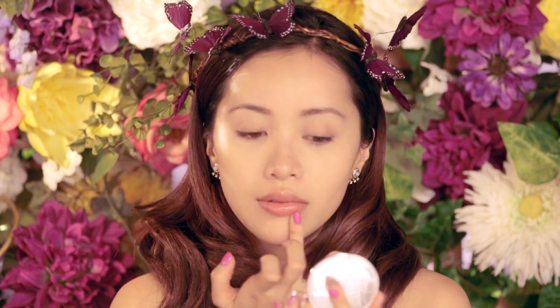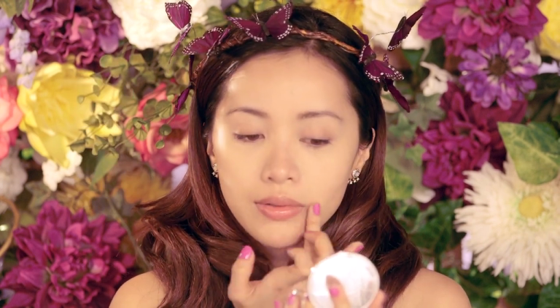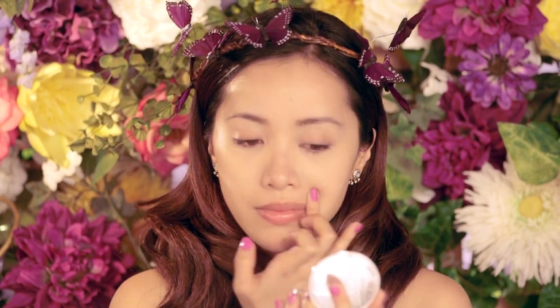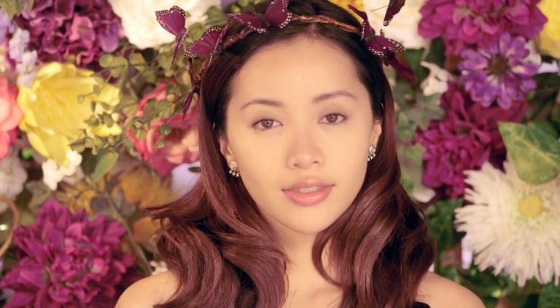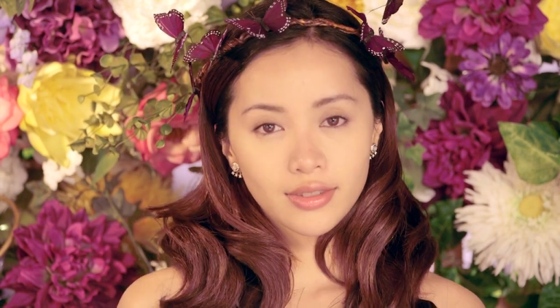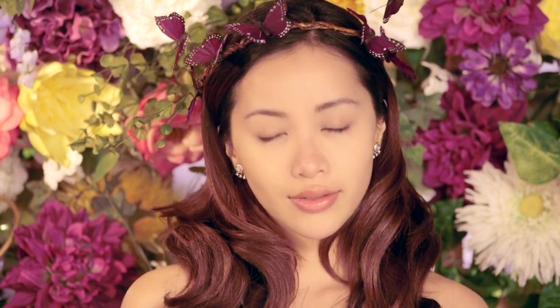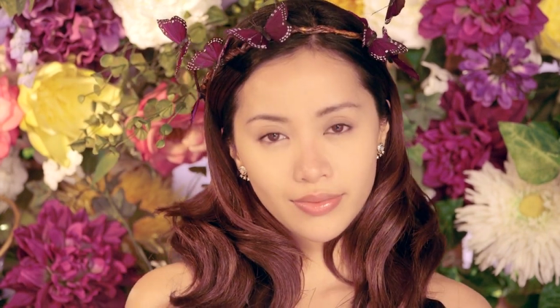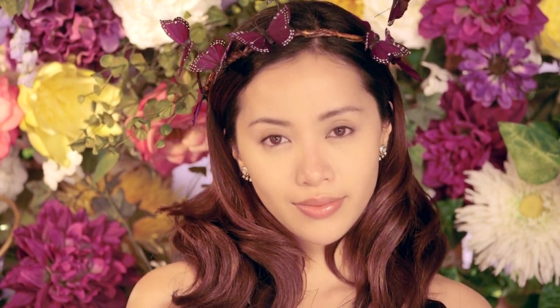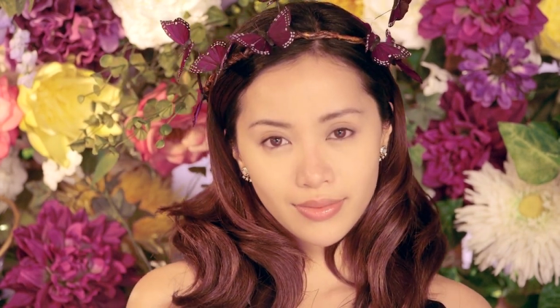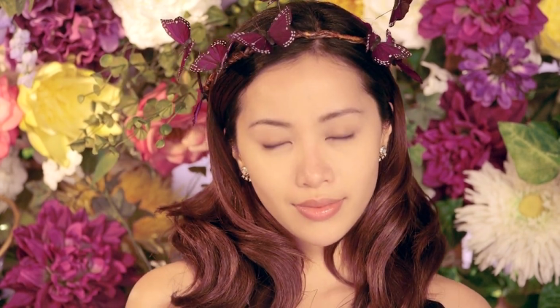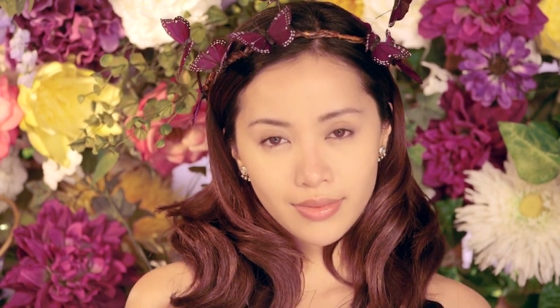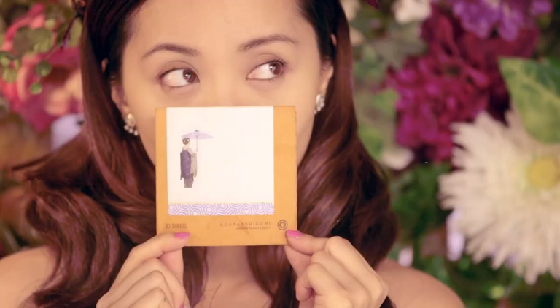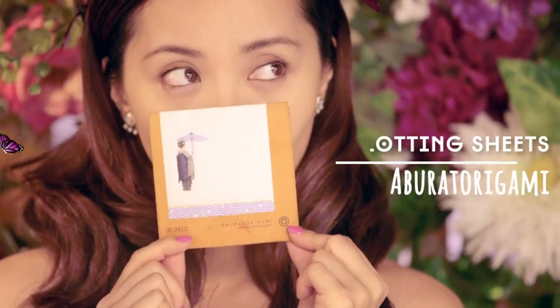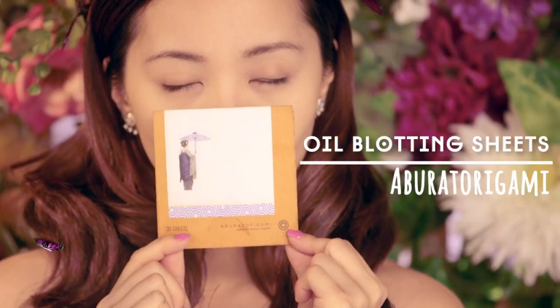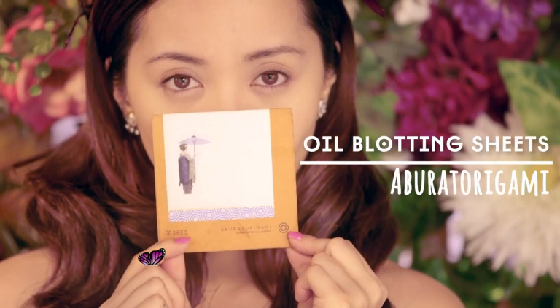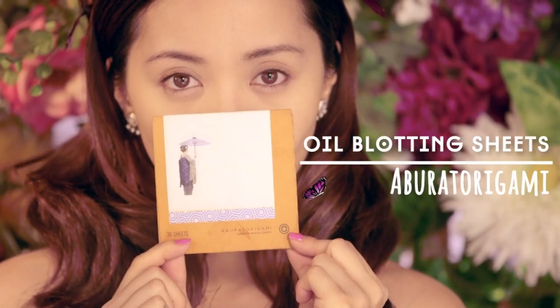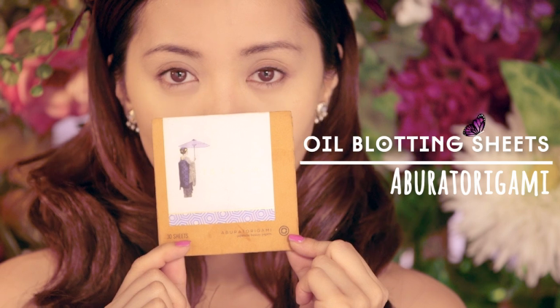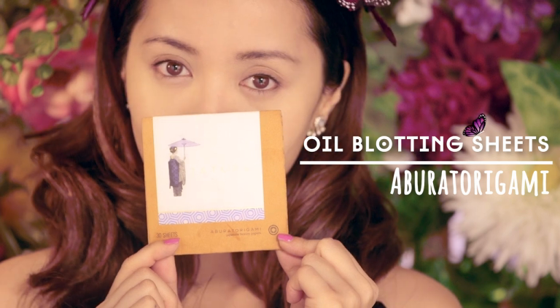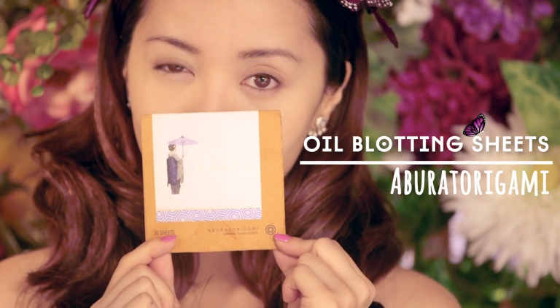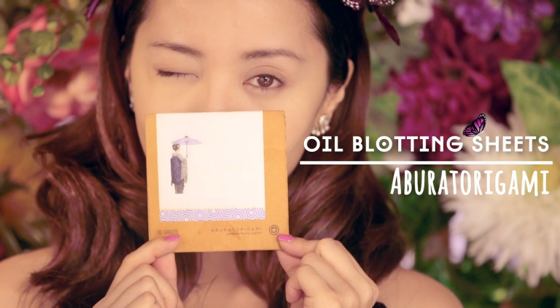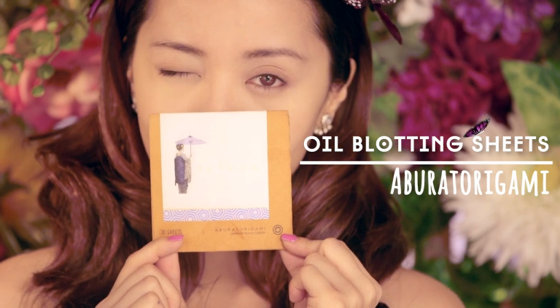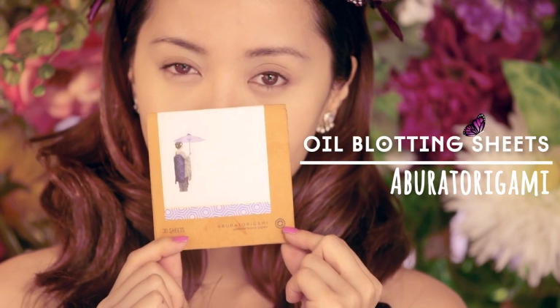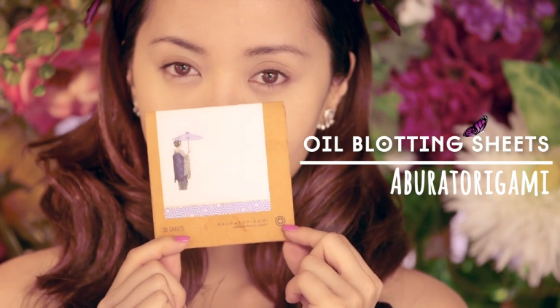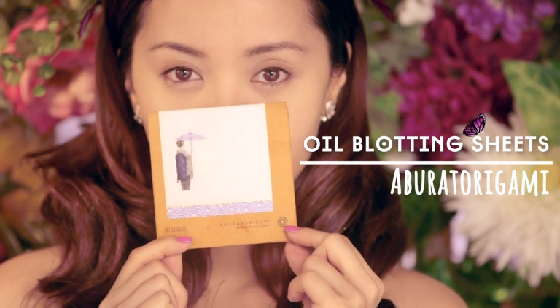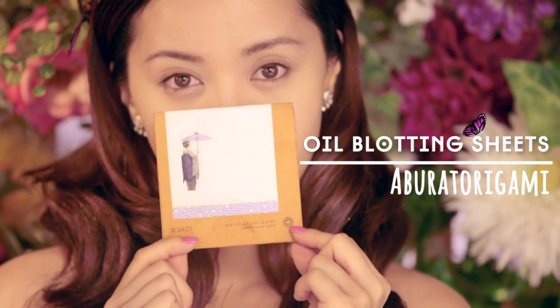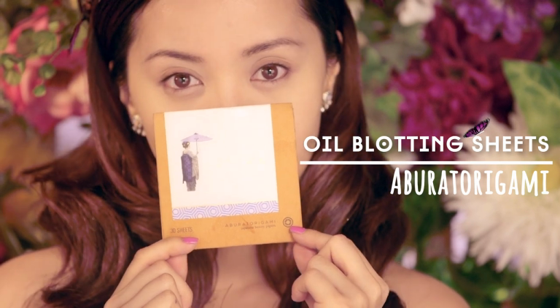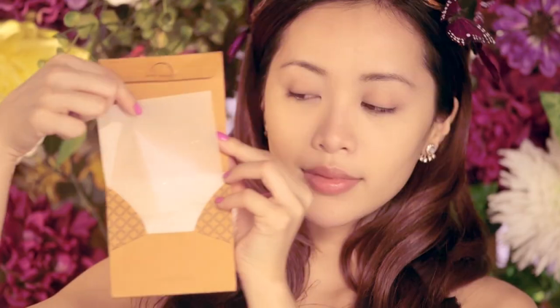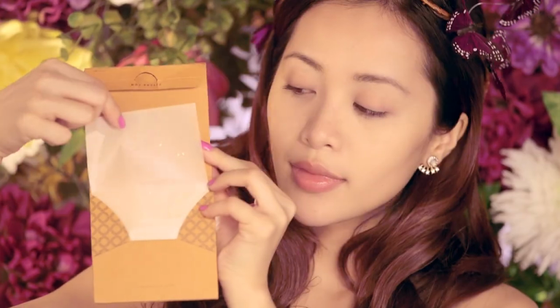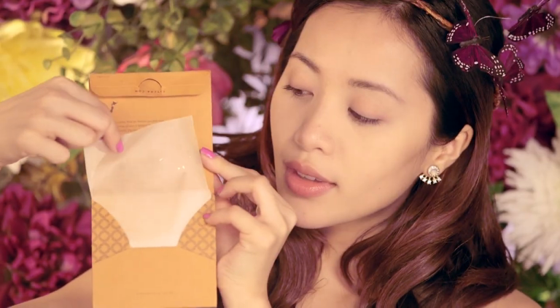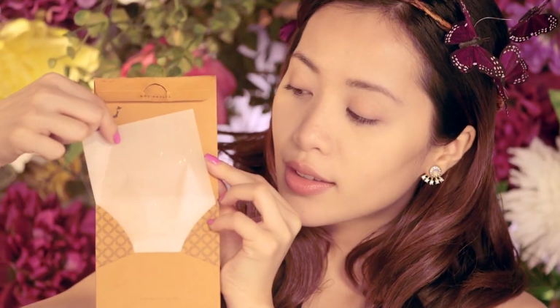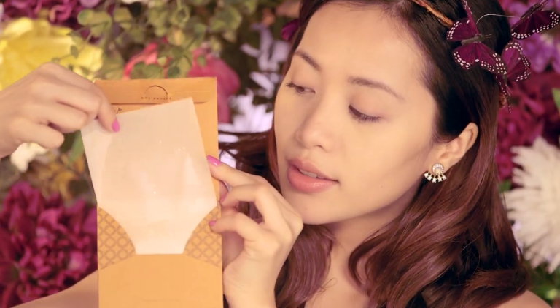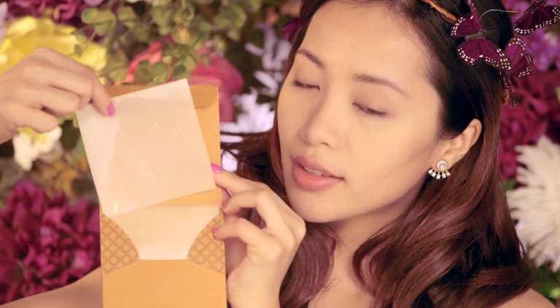The more you're stressed out, the more your skin will show it. Try using blotting papers to control oil — this is by far my favorite blotting paper brand.